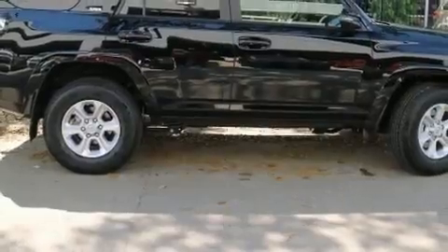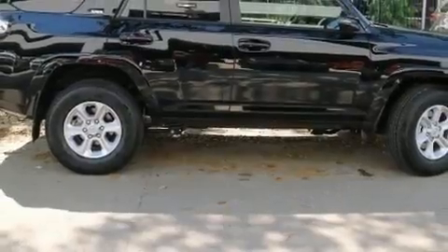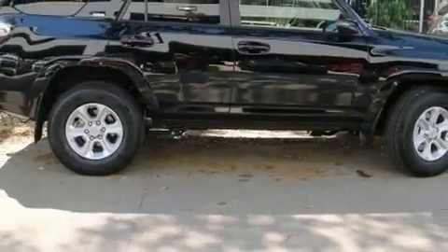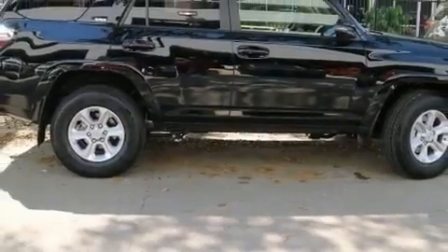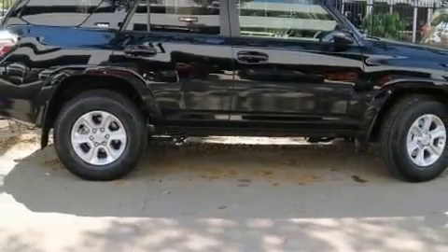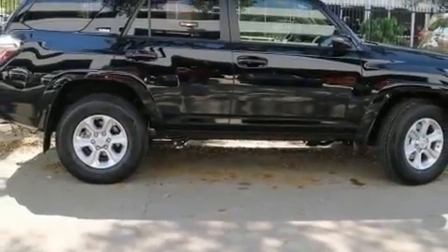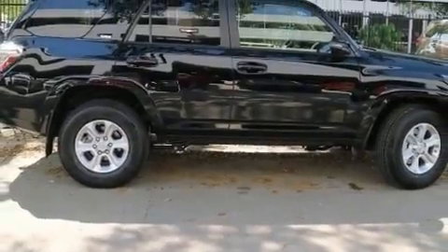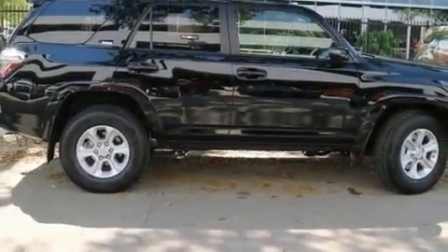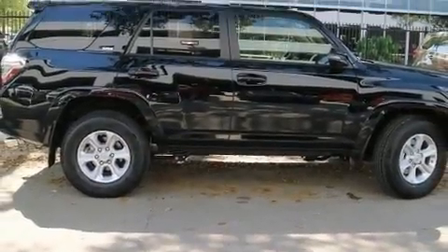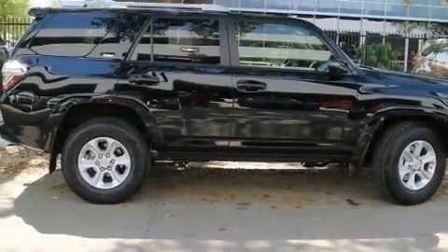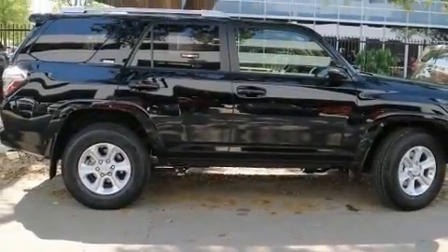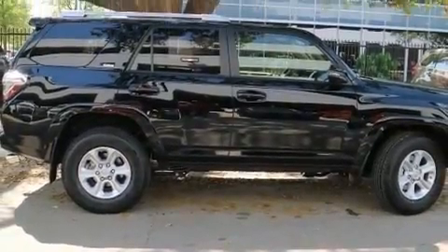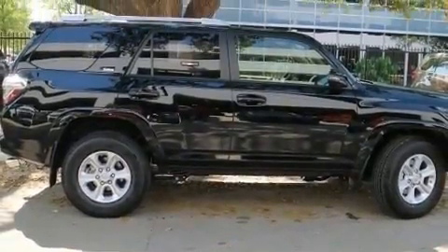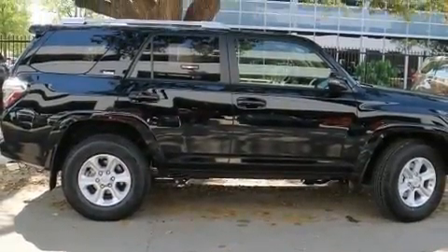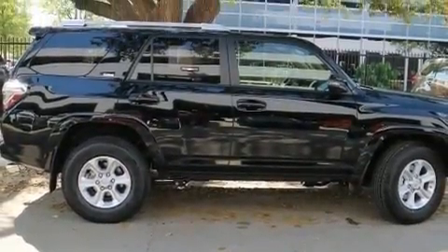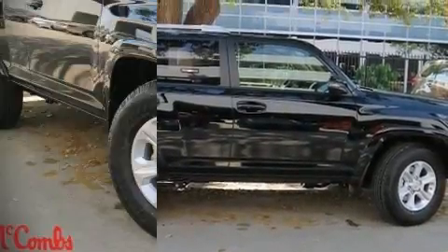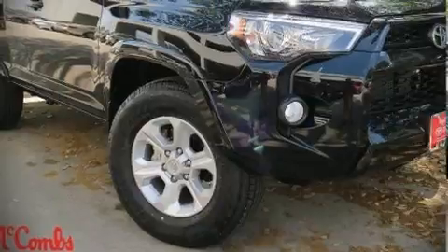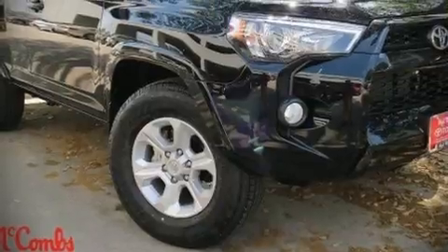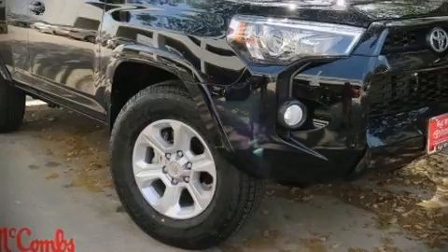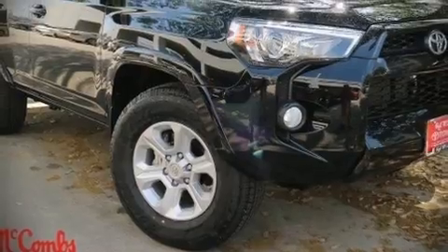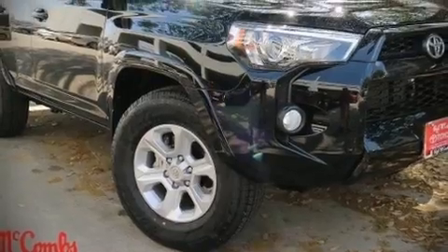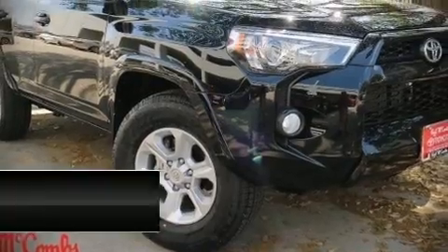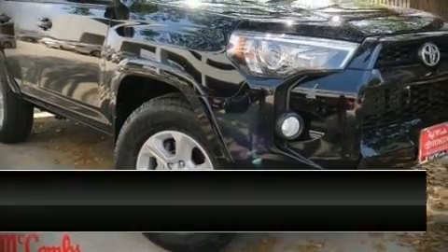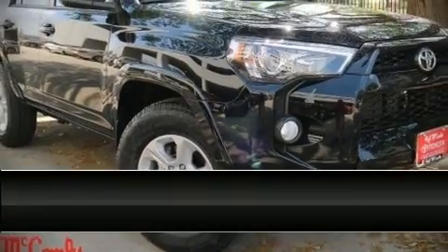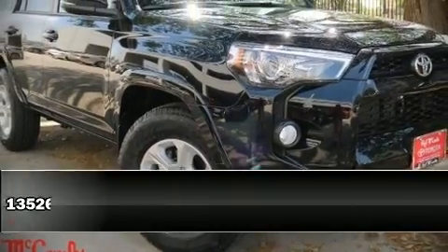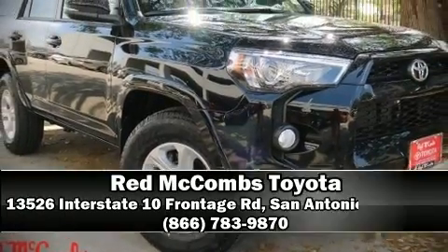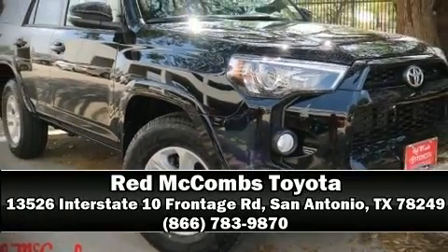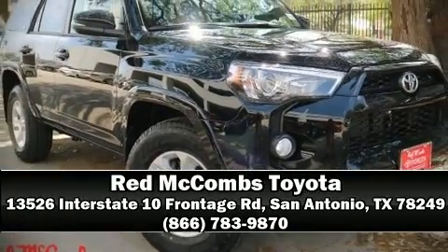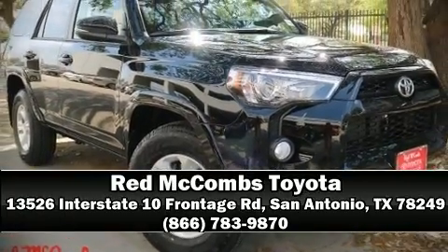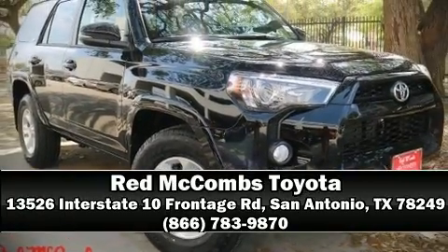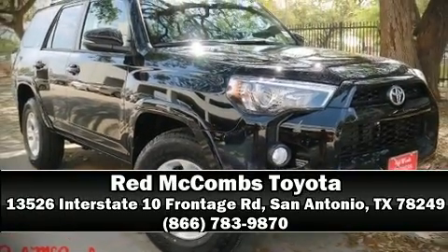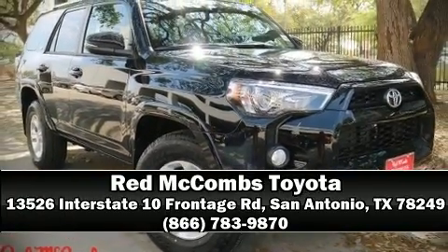Our sales staff will help you find the vehicle that you've been searching for. Stop by our dealership or give us a call for more information.